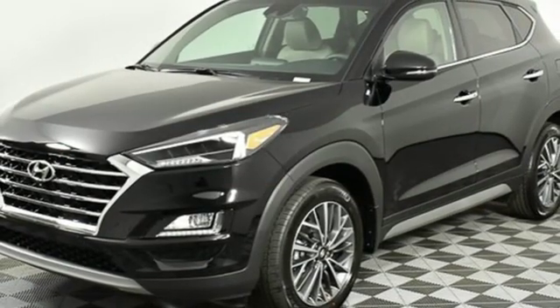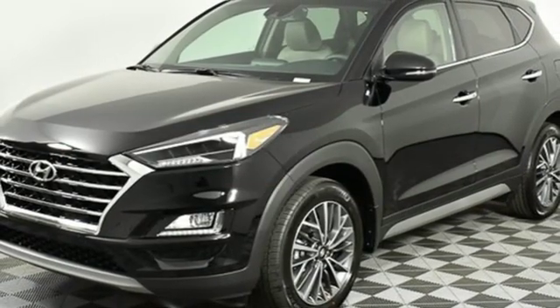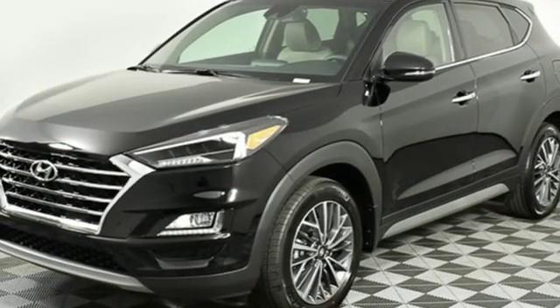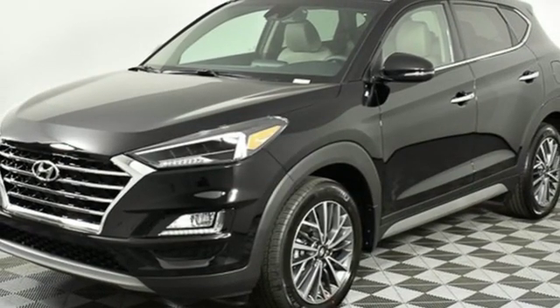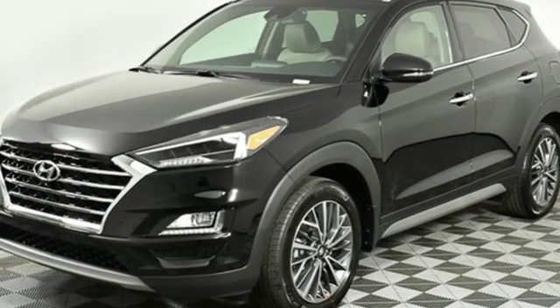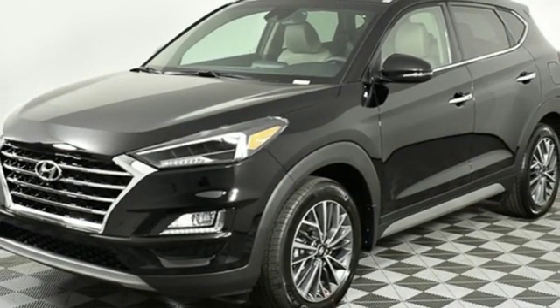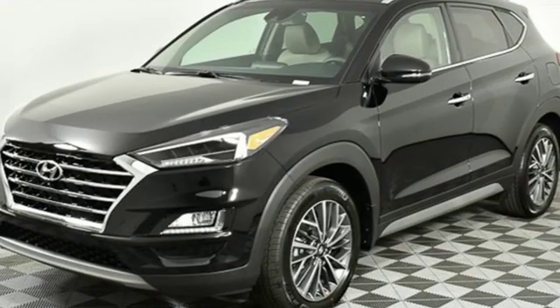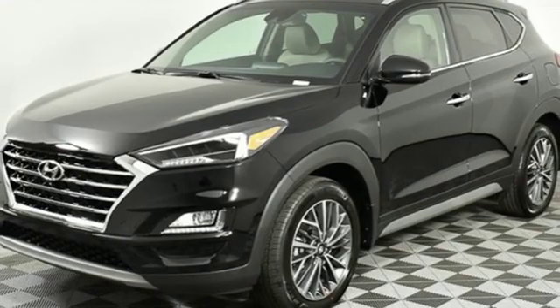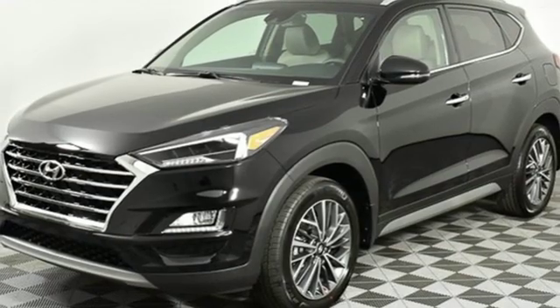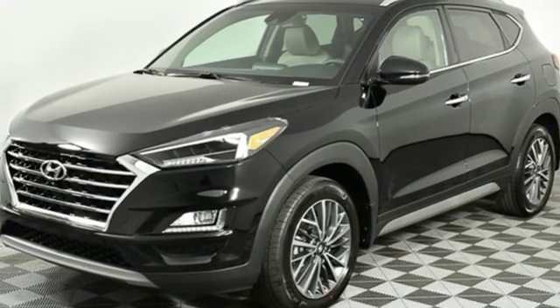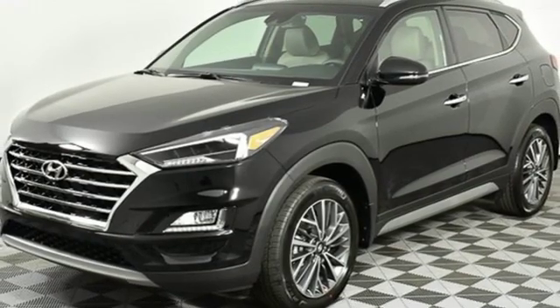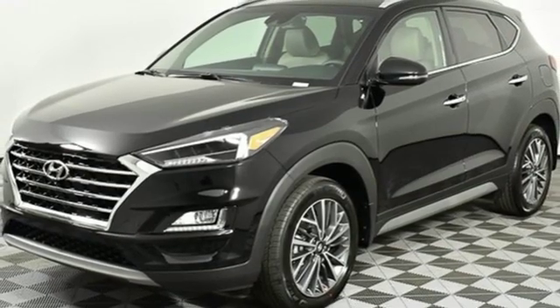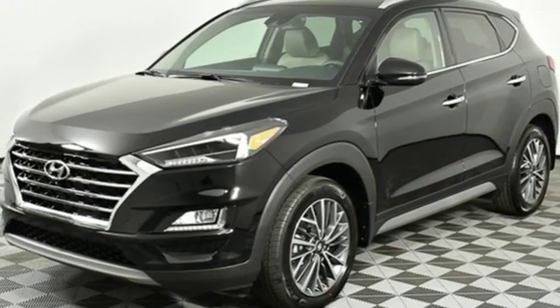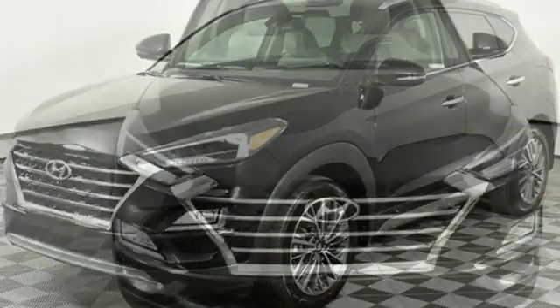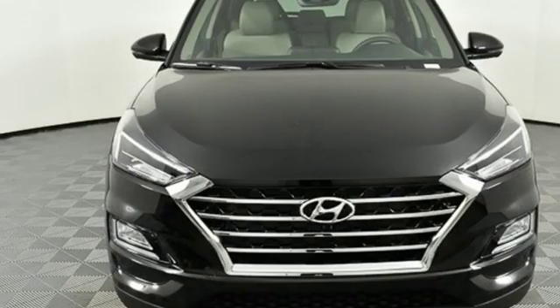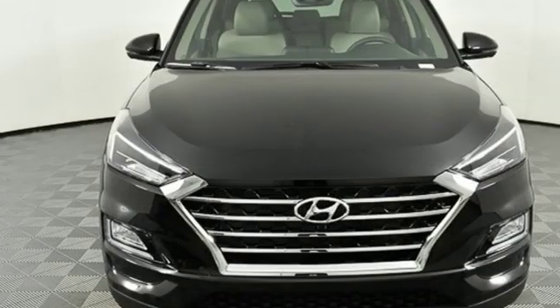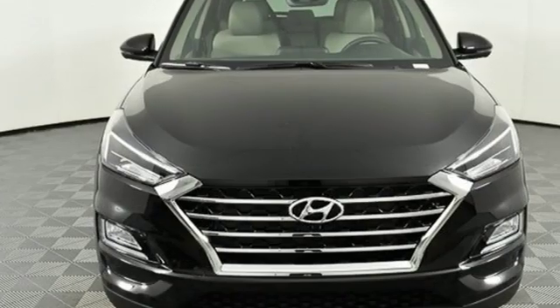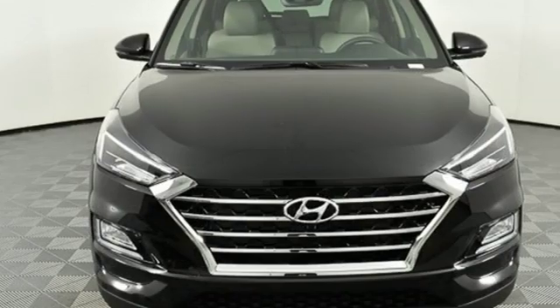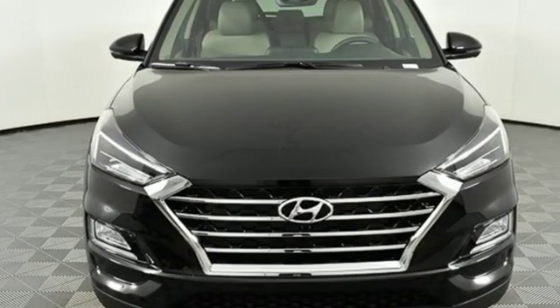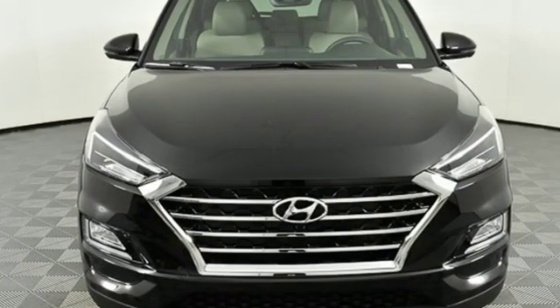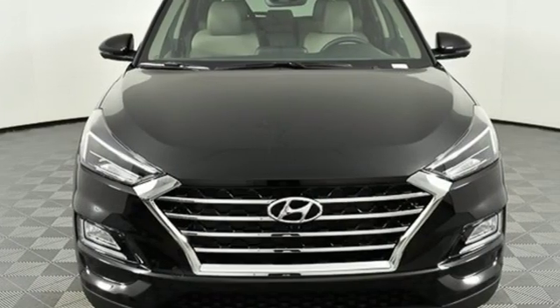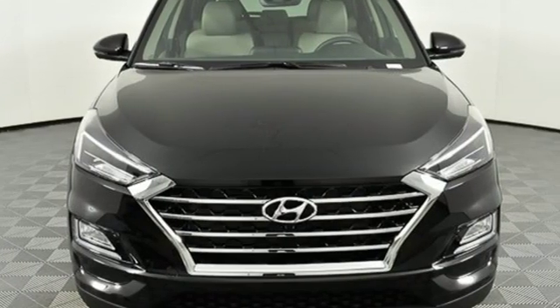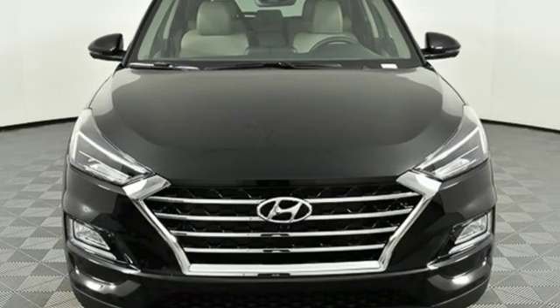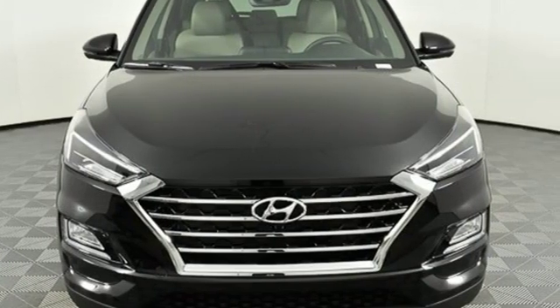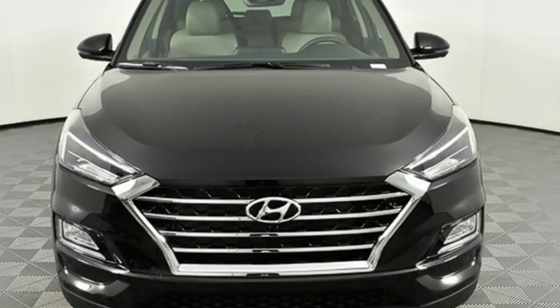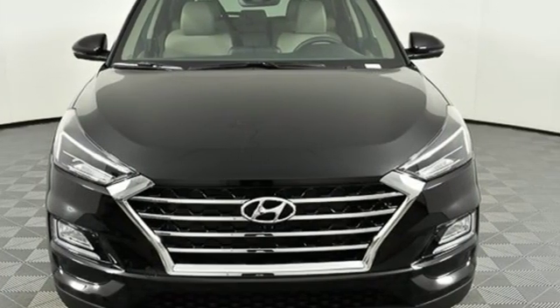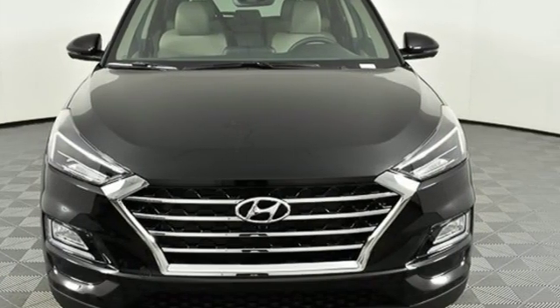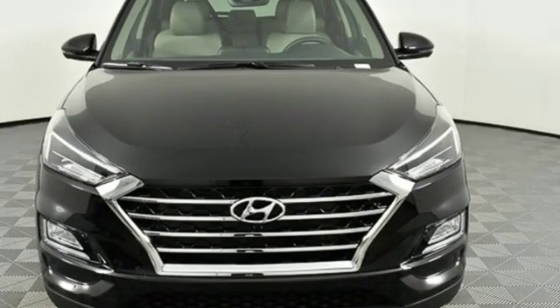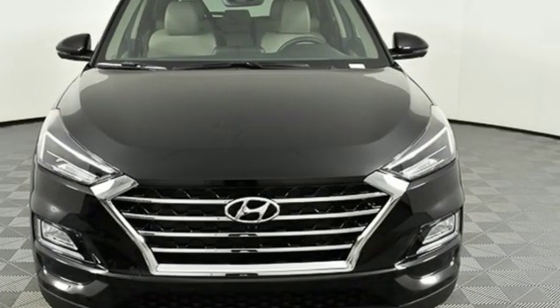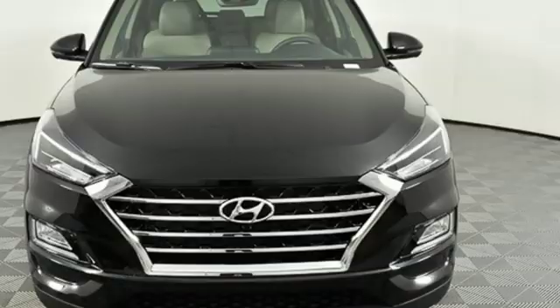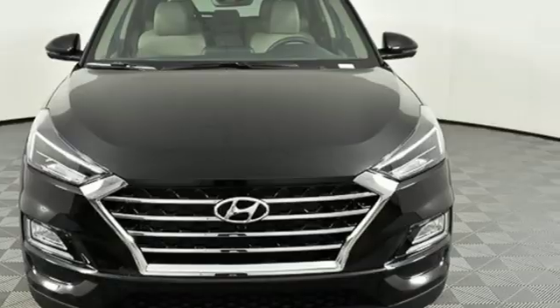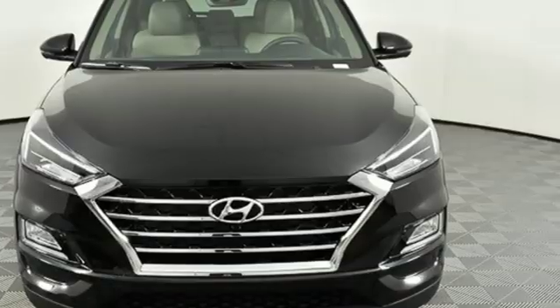Hyundai's attention to detail means a better driving experience for you. You need to drive it to believe it. See it for yourself today.